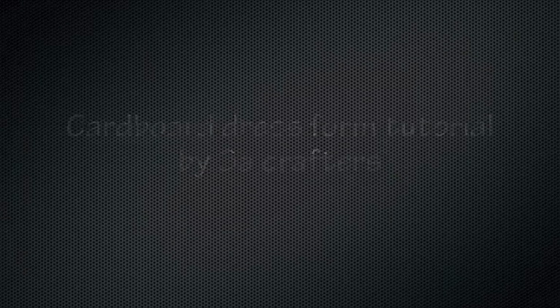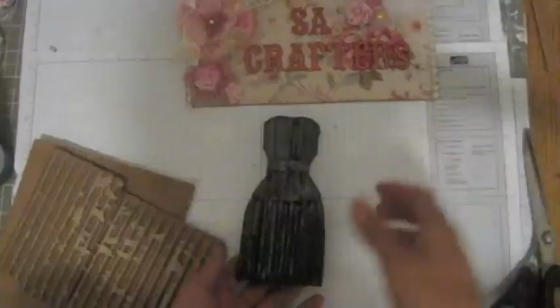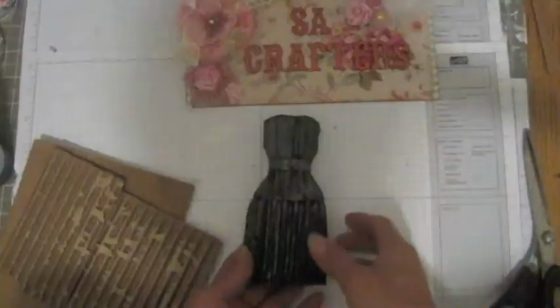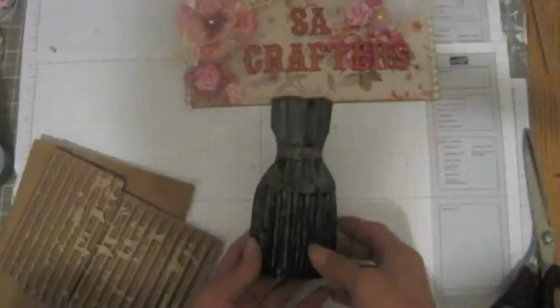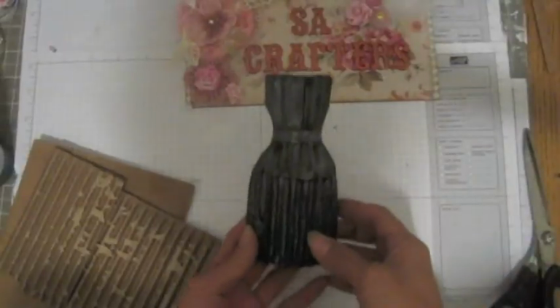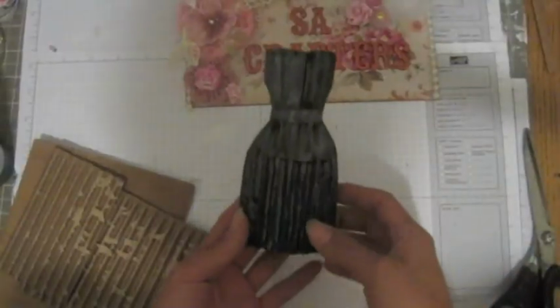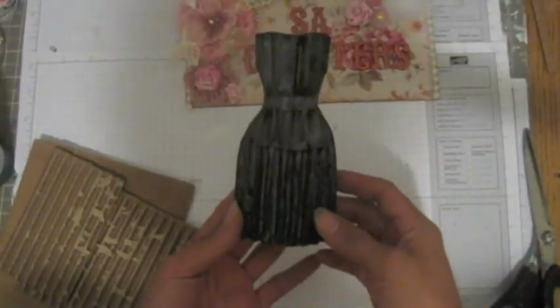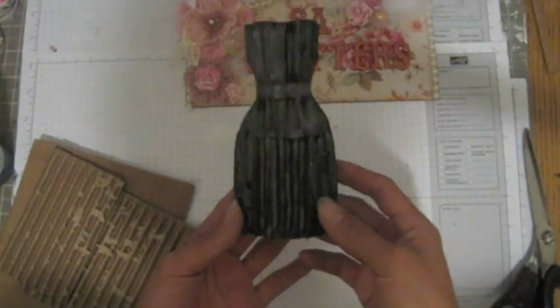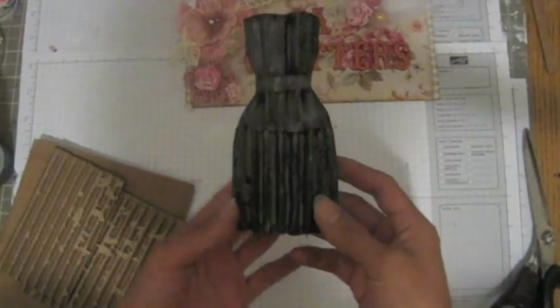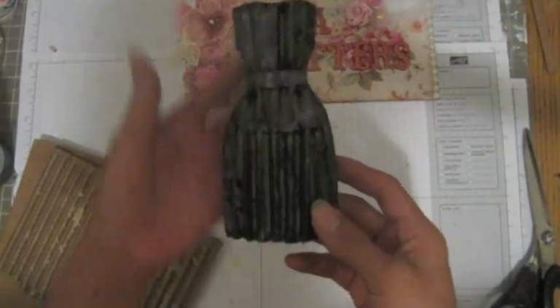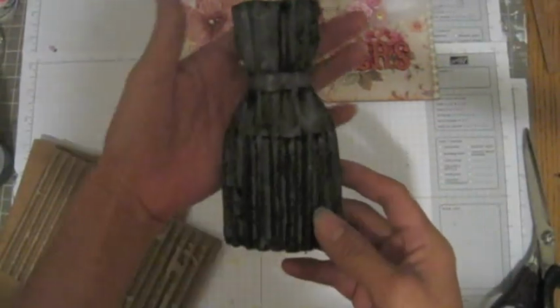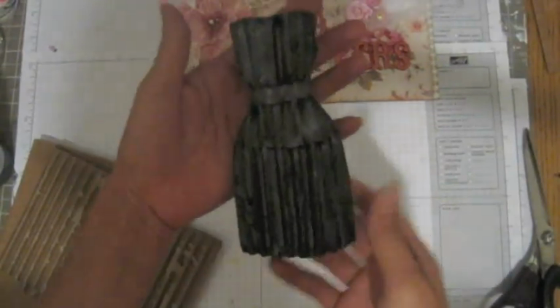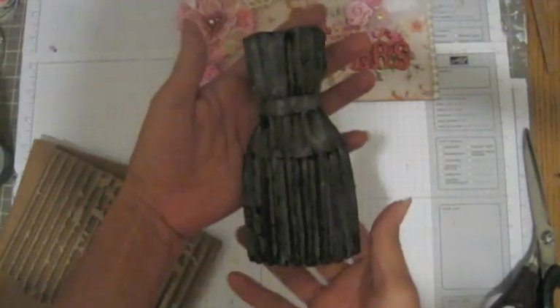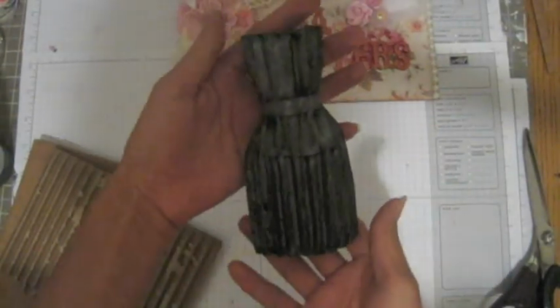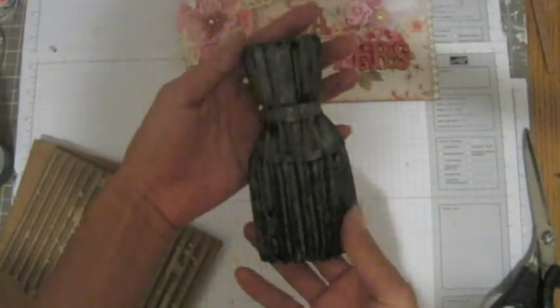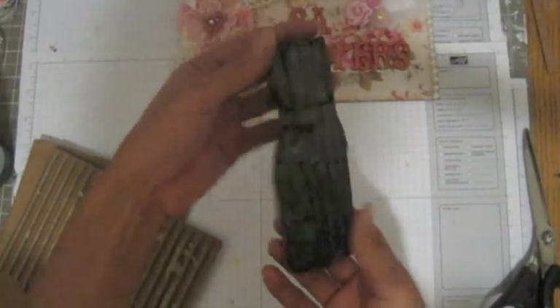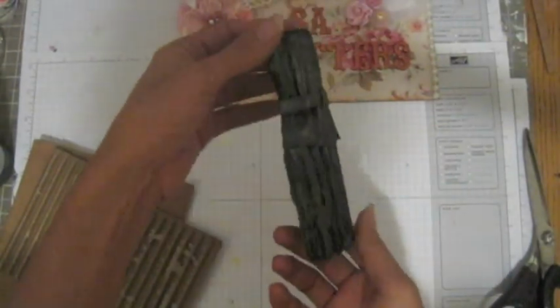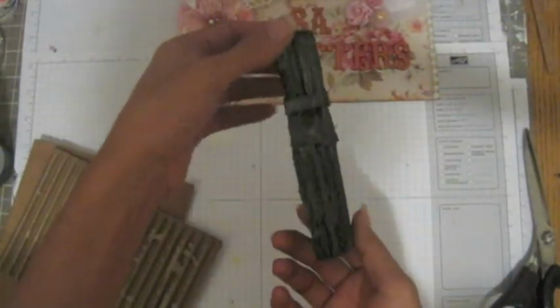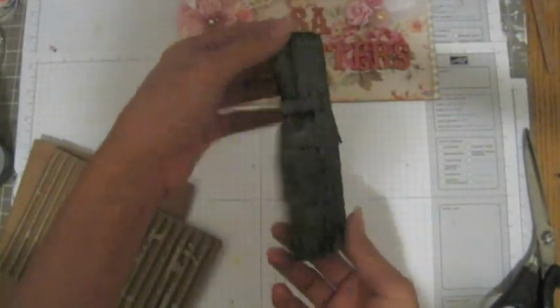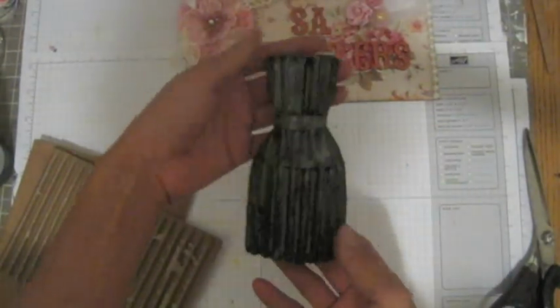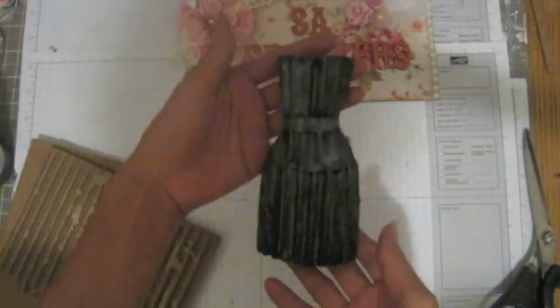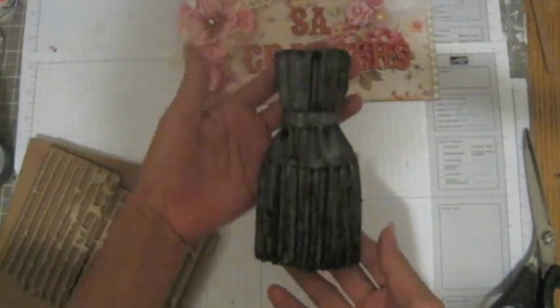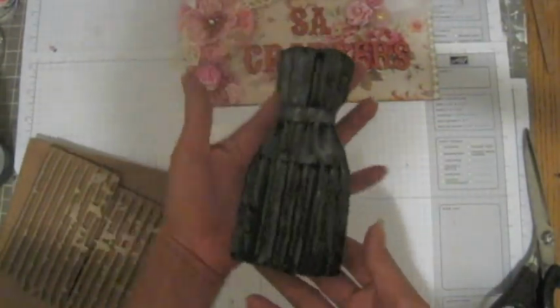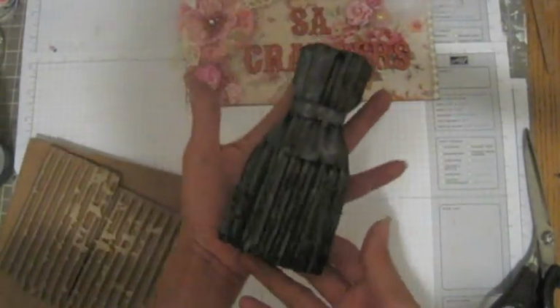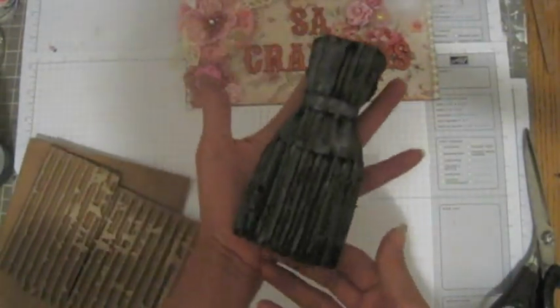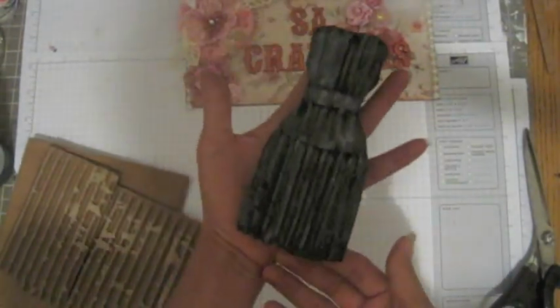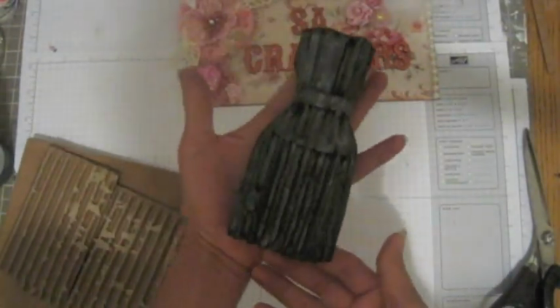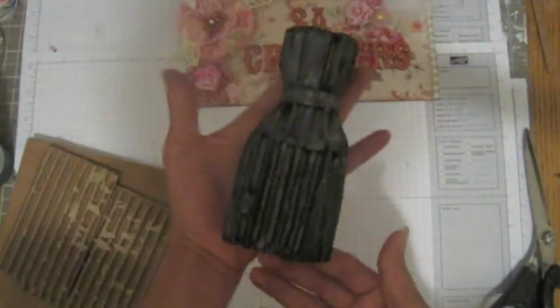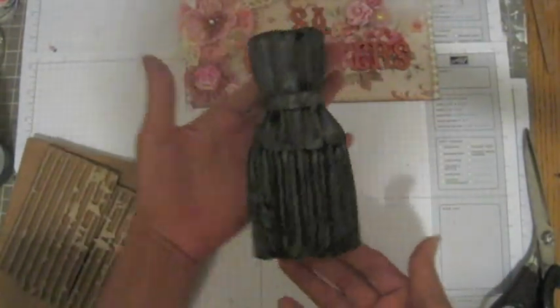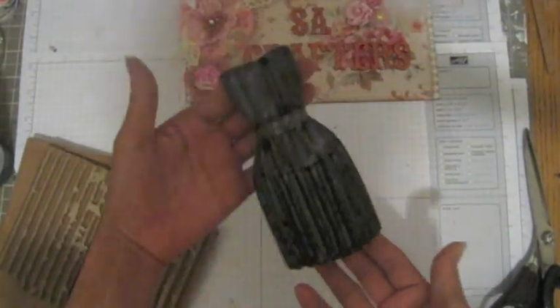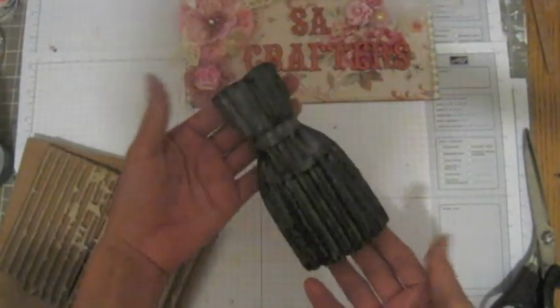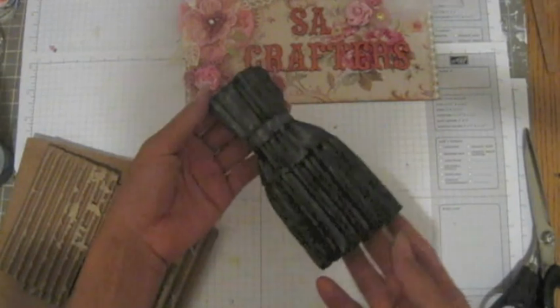Hi guys, it's SasaCrafted. Today I'm going to show you how I make this dress form from cardboard.